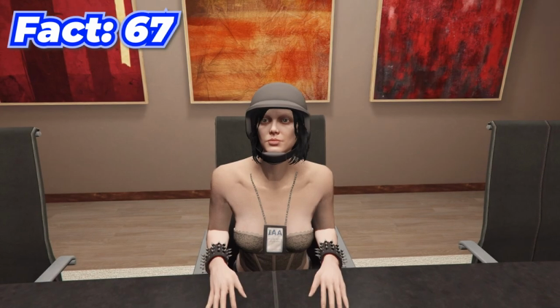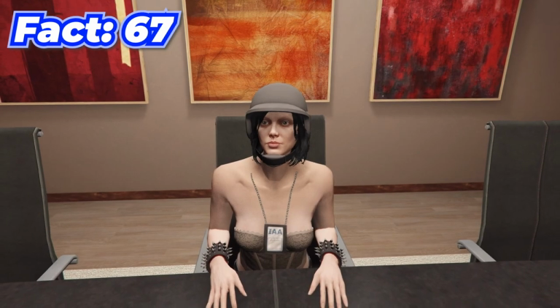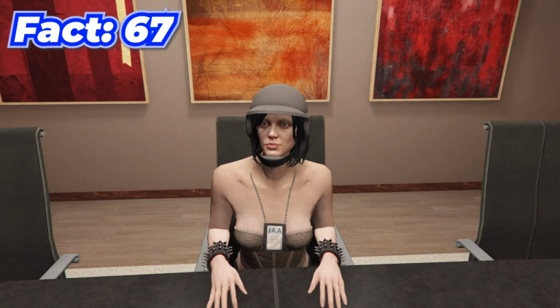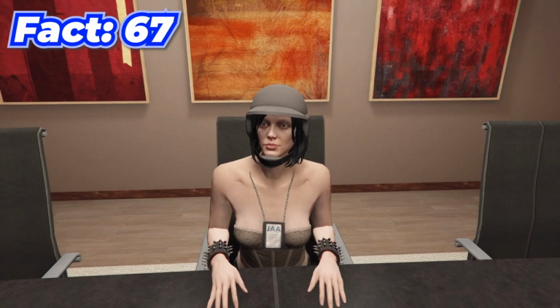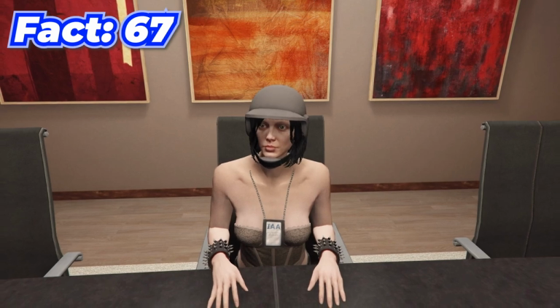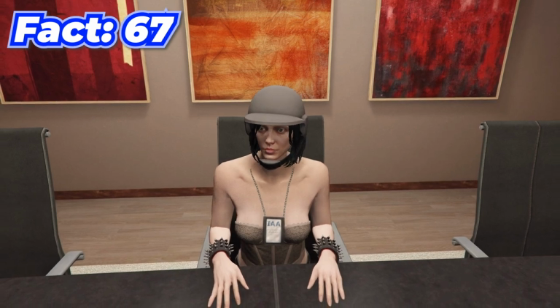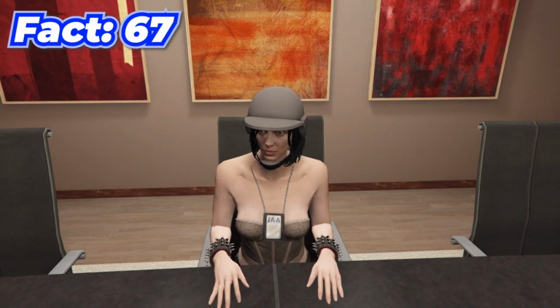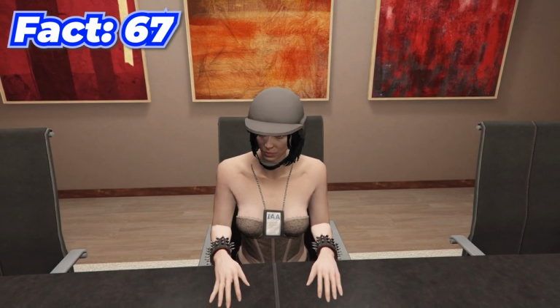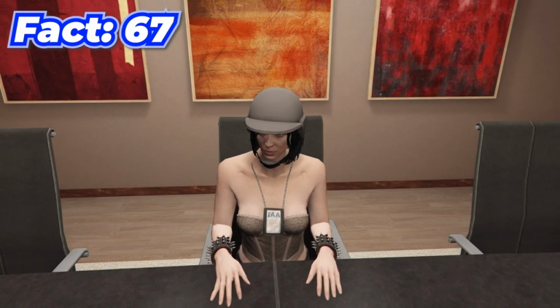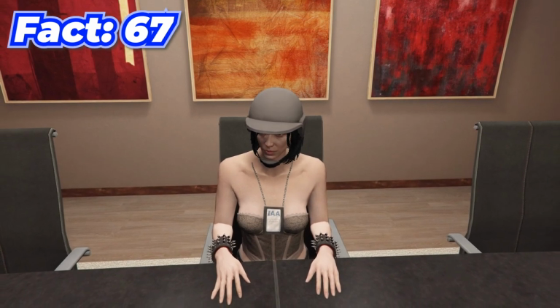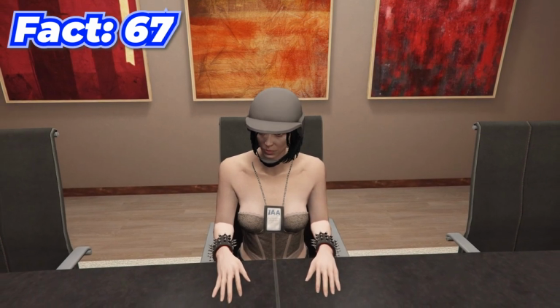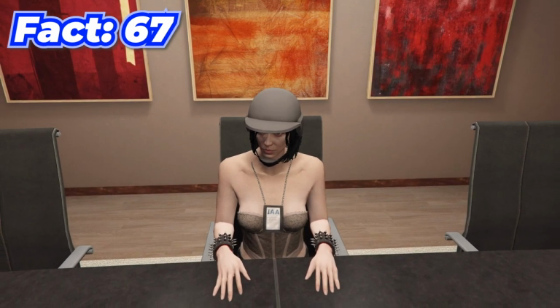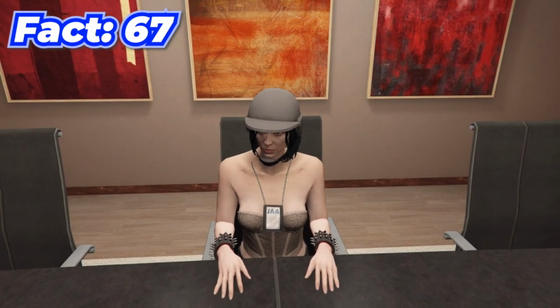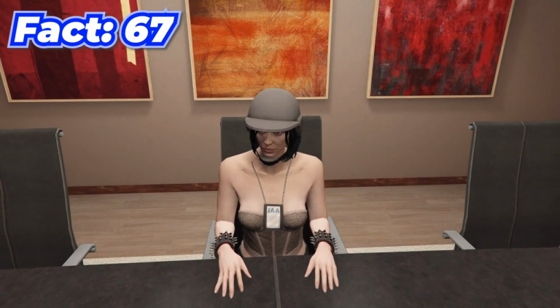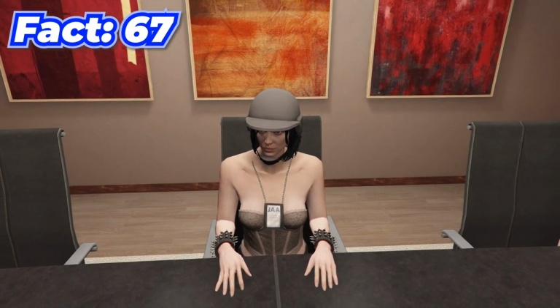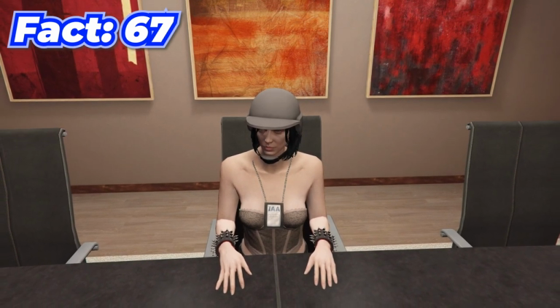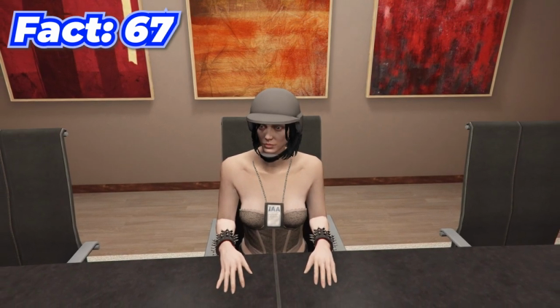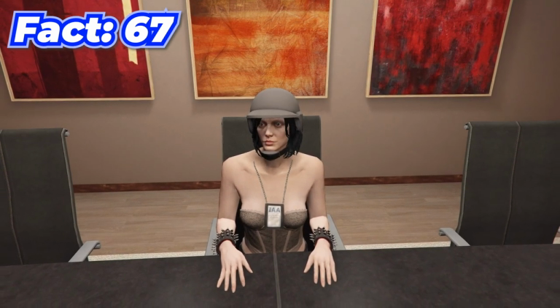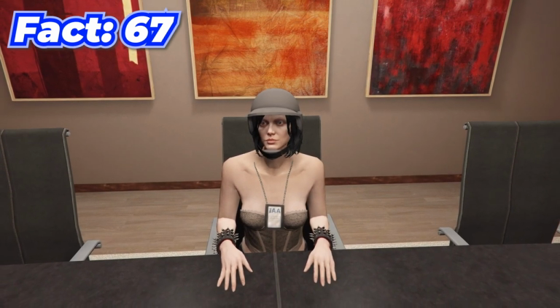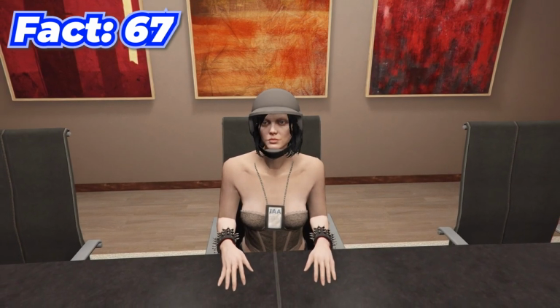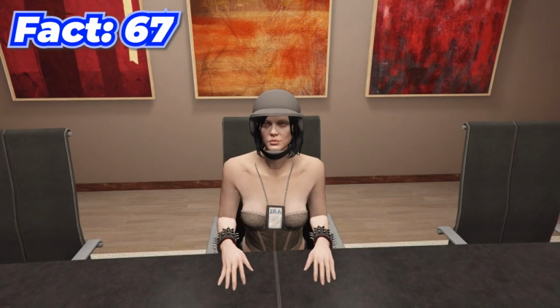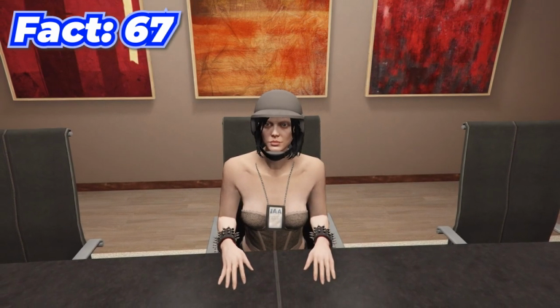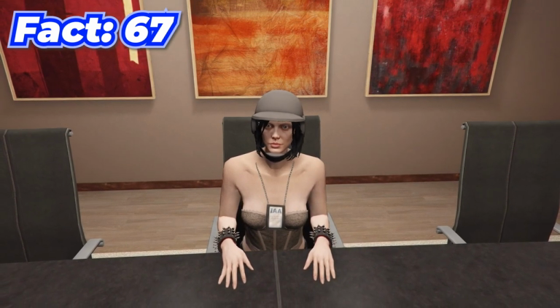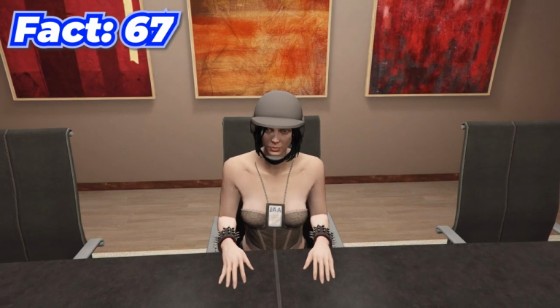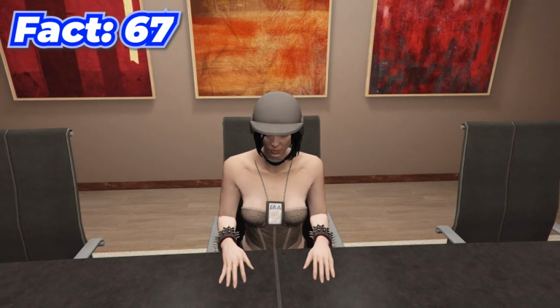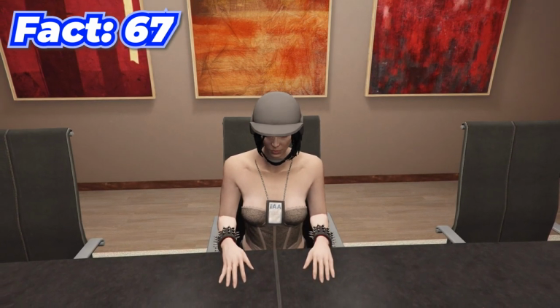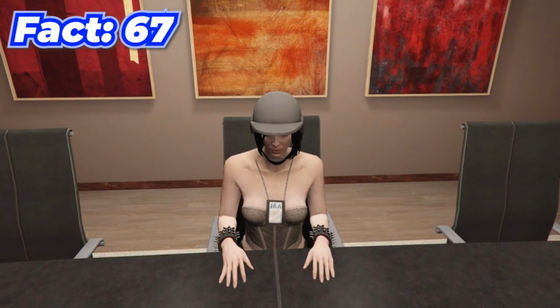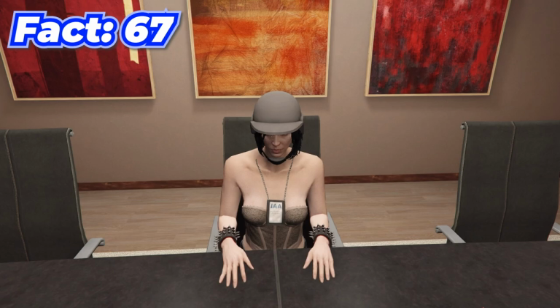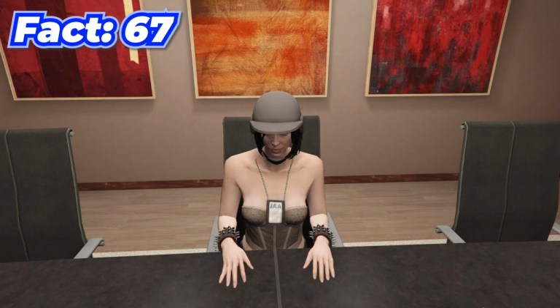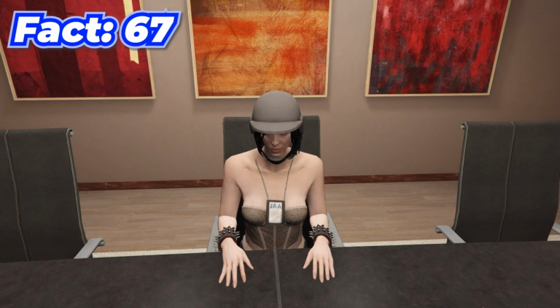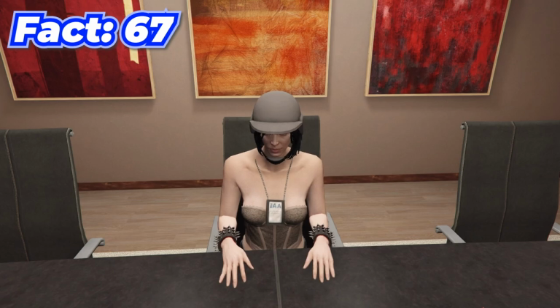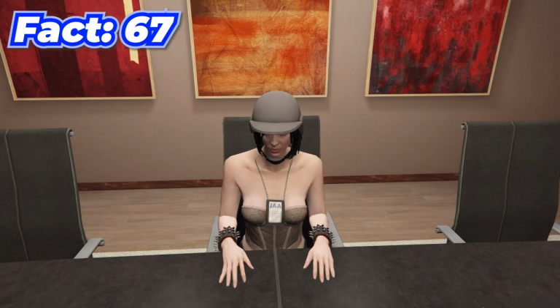GTA 5 Online actually didn't launch the same day as story mode — it launched two weeks later on October 1st, 2013.